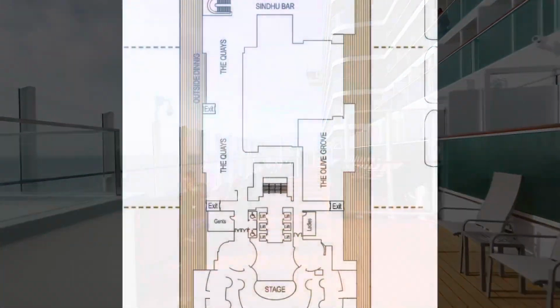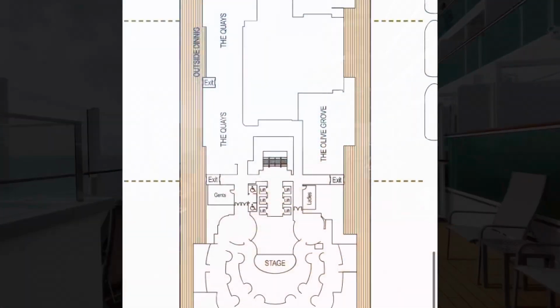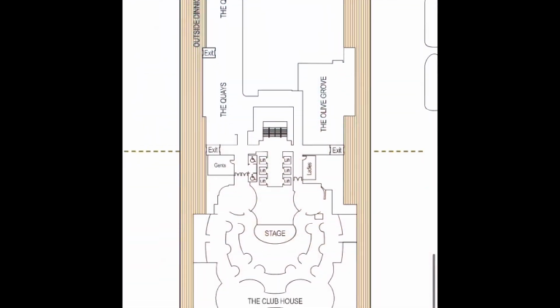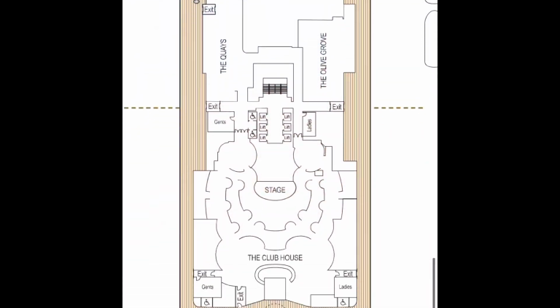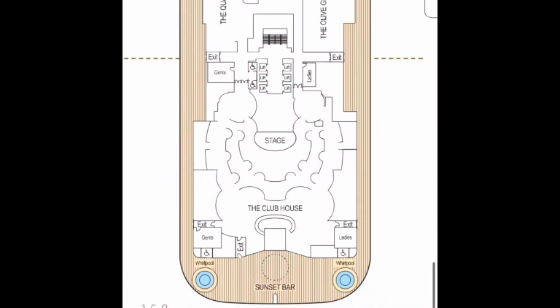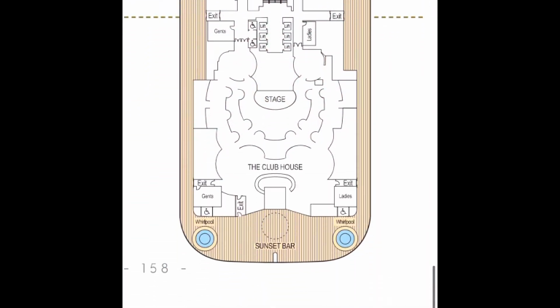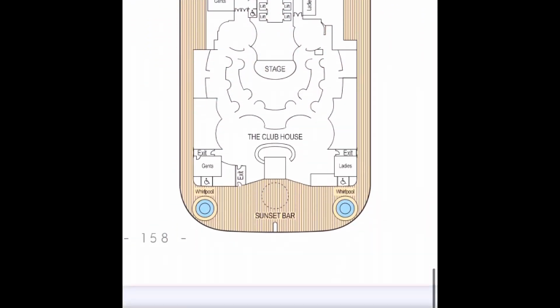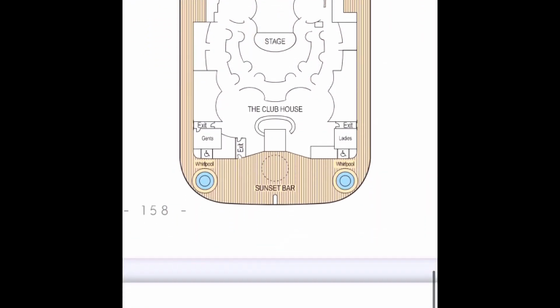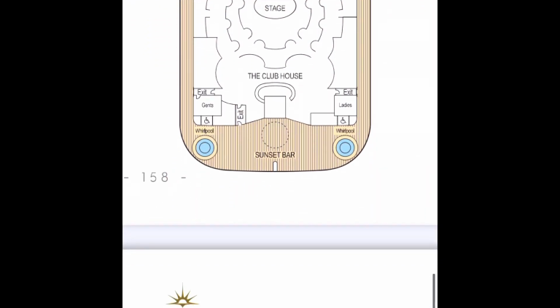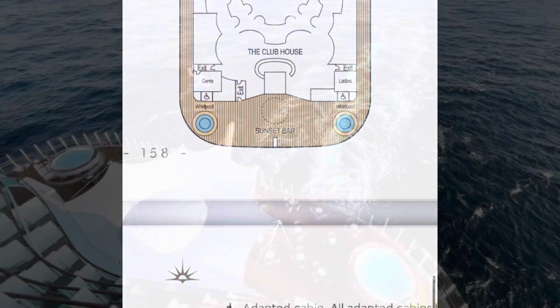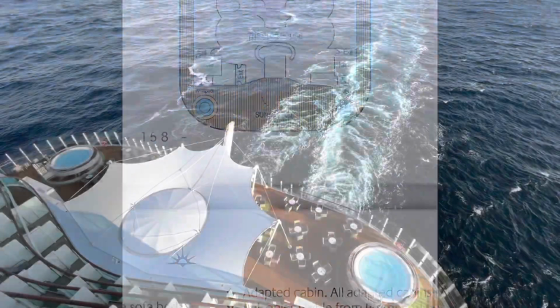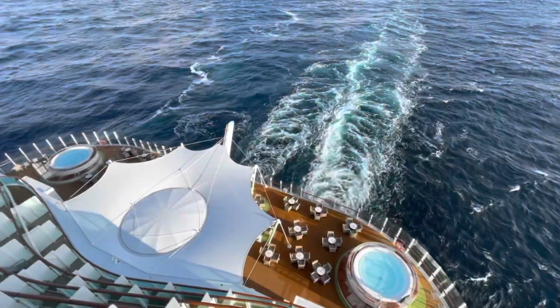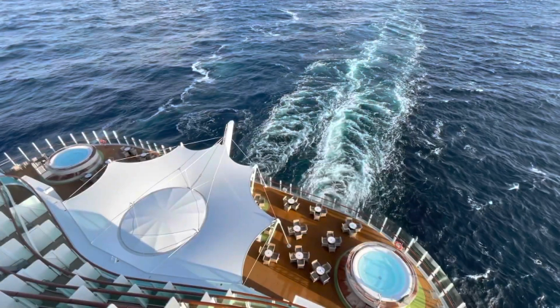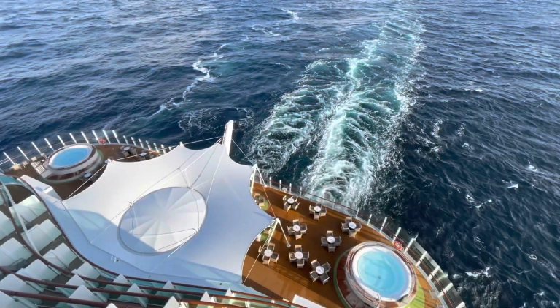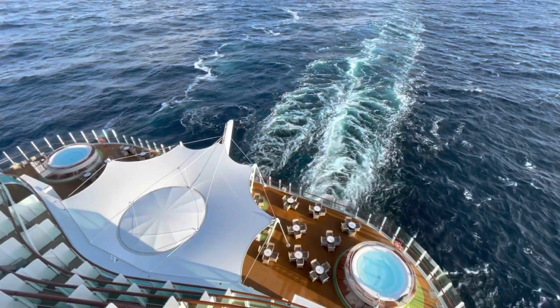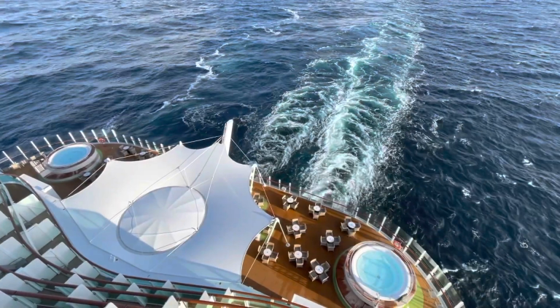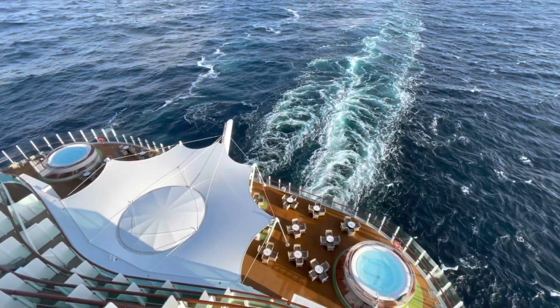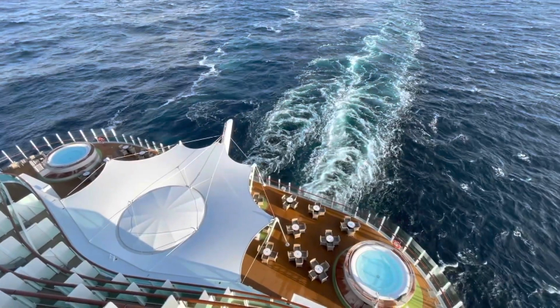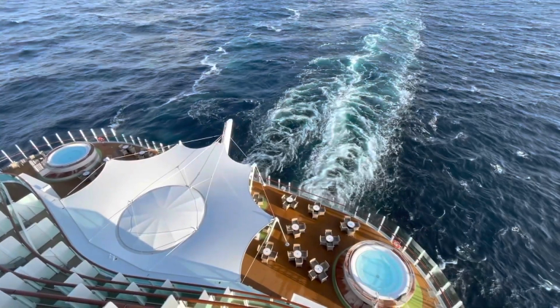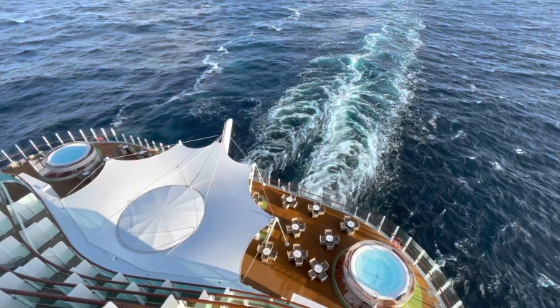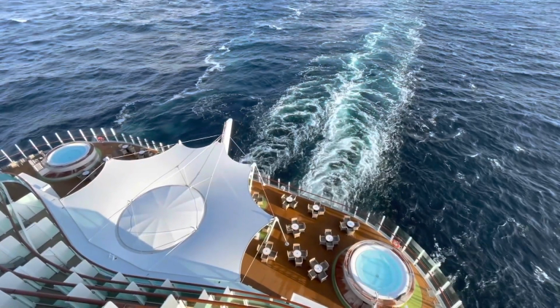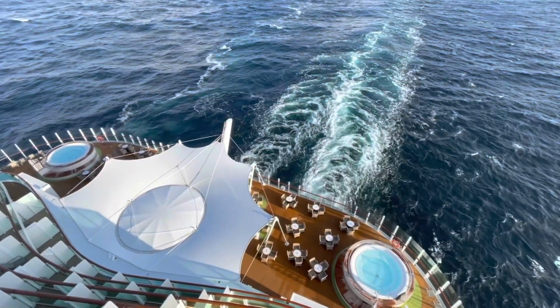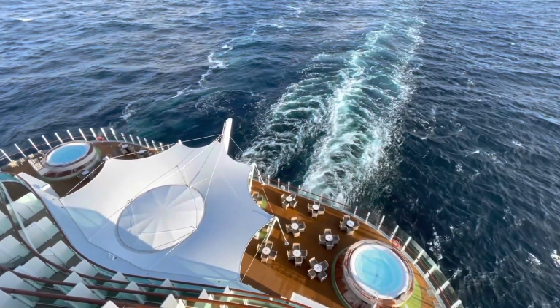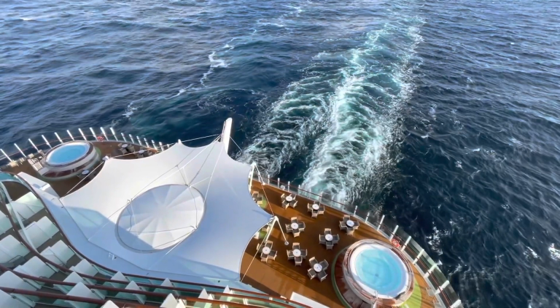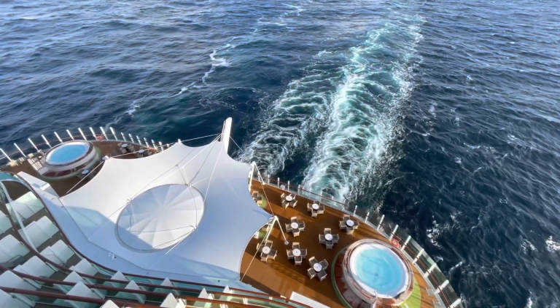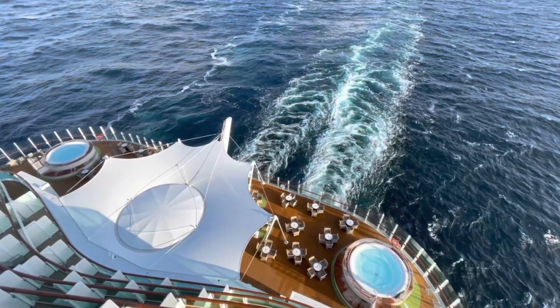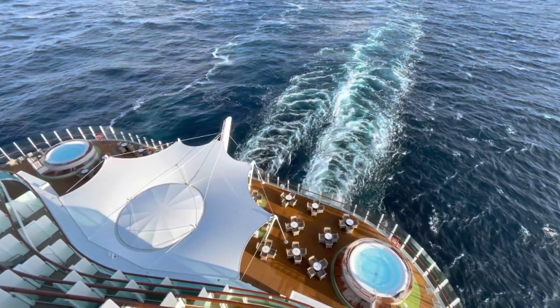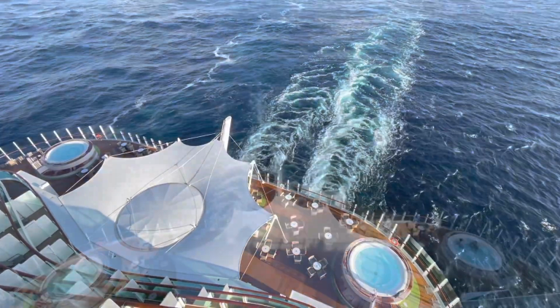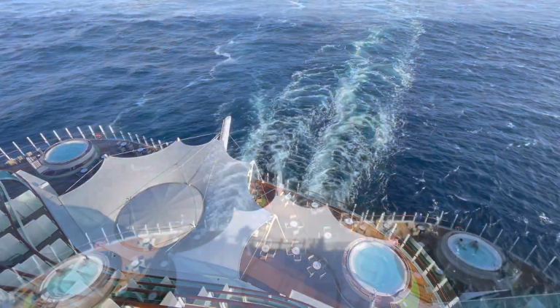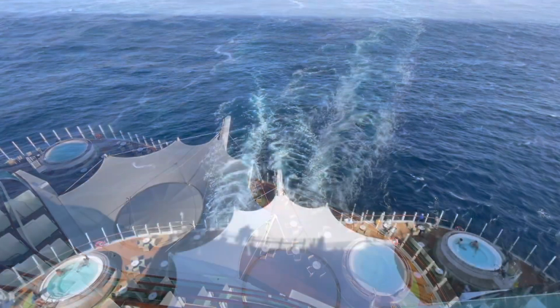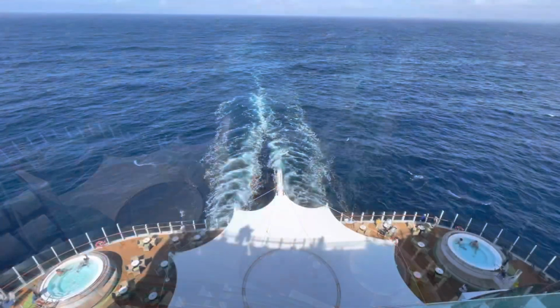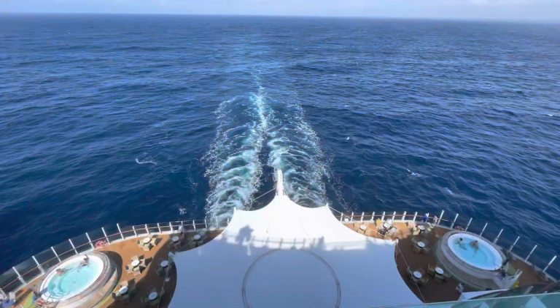Also on Prom Deck at the aft is the fantastic Sunset Bar — yes, the clue is in the title — and two humongous whirlpool spas.